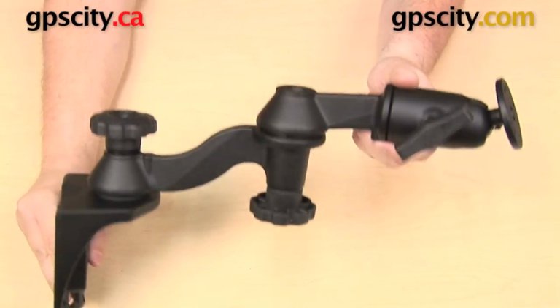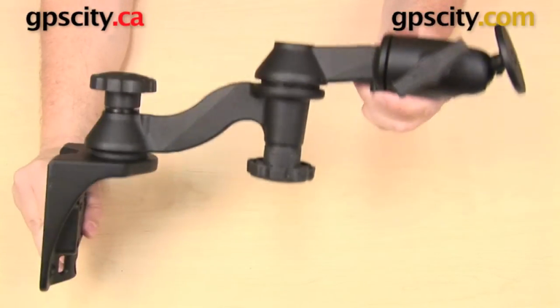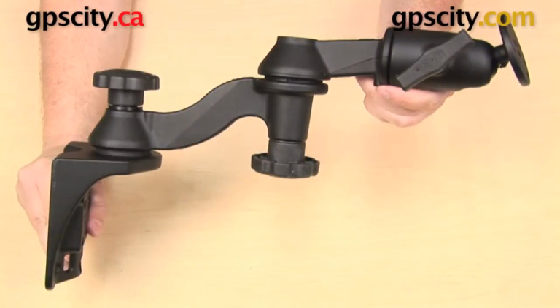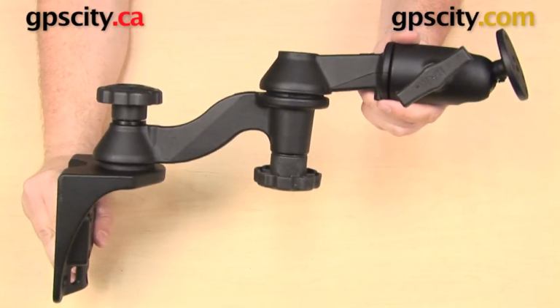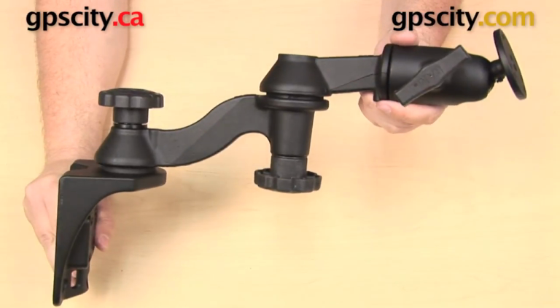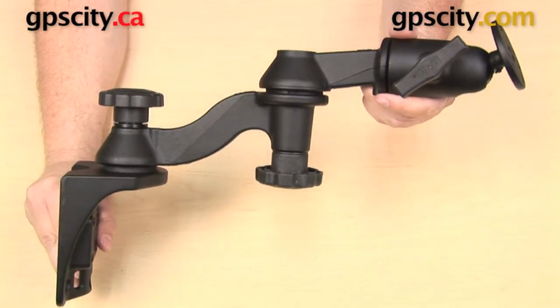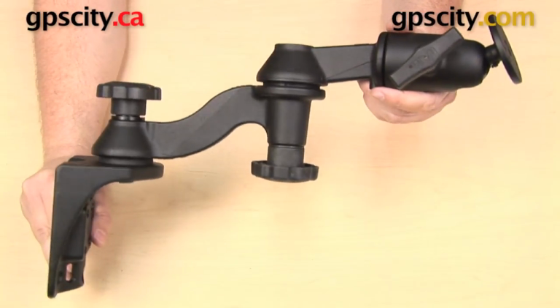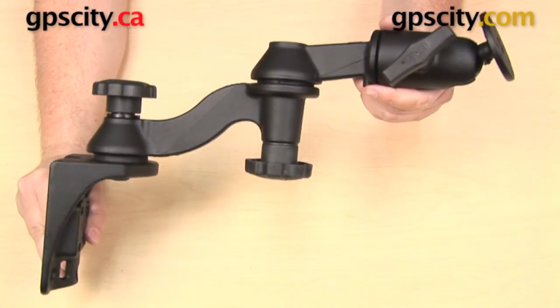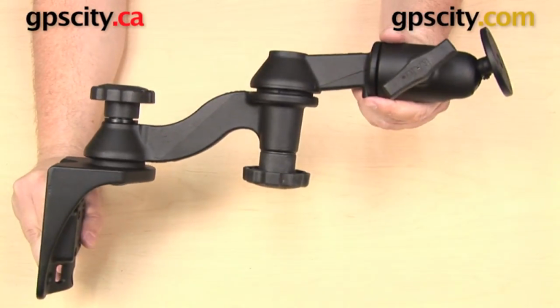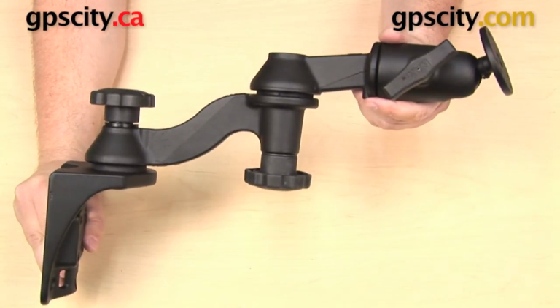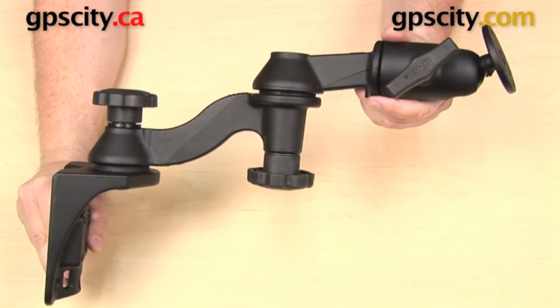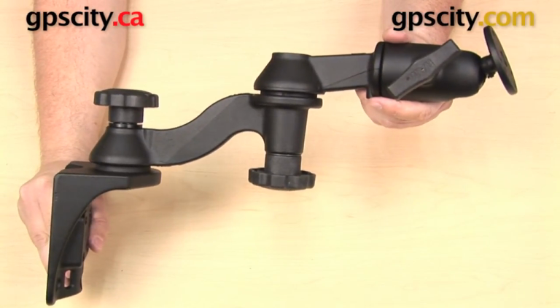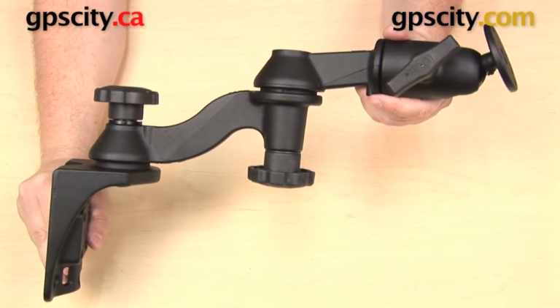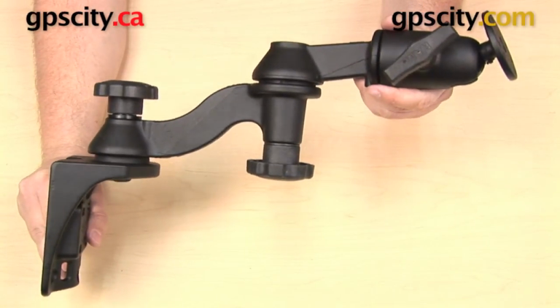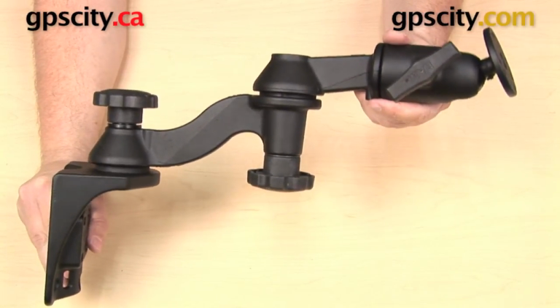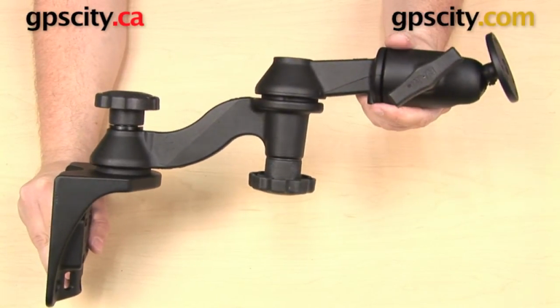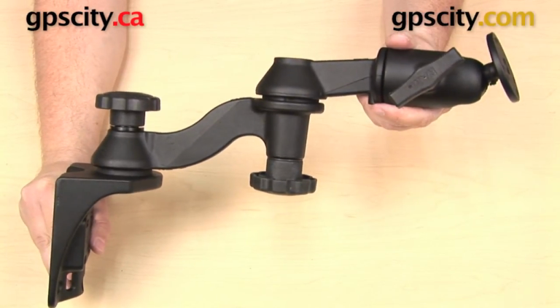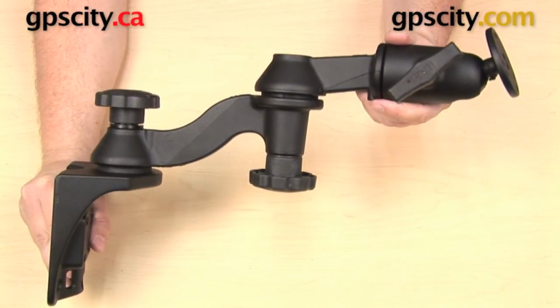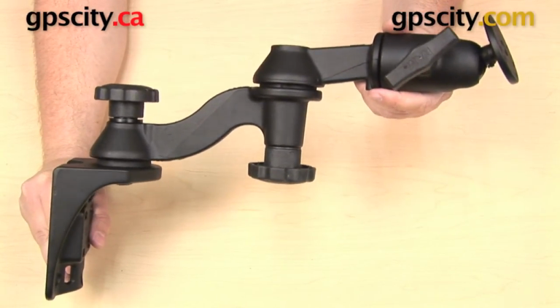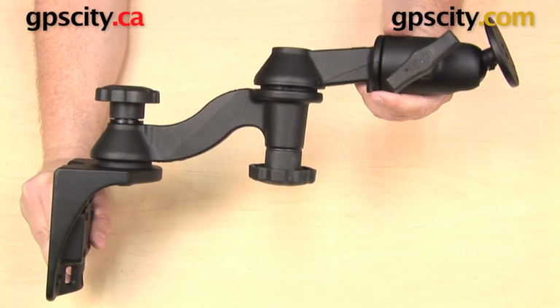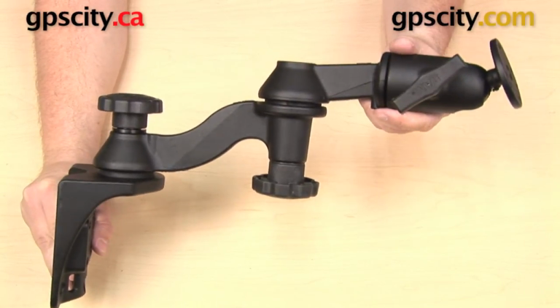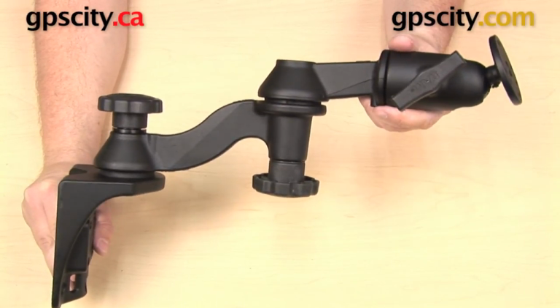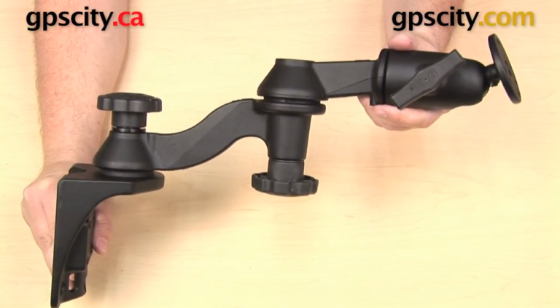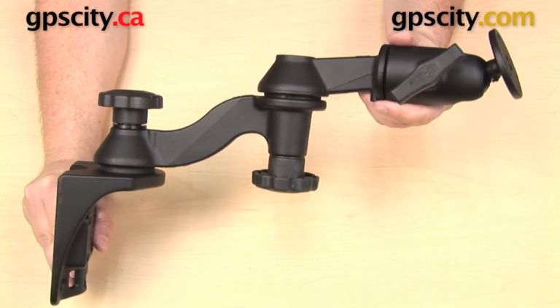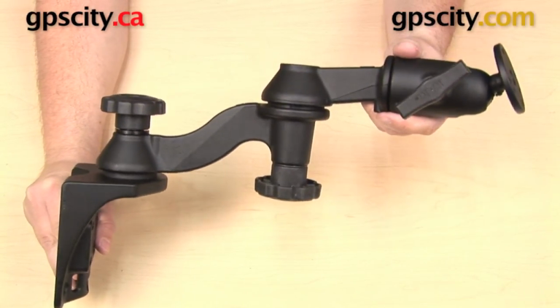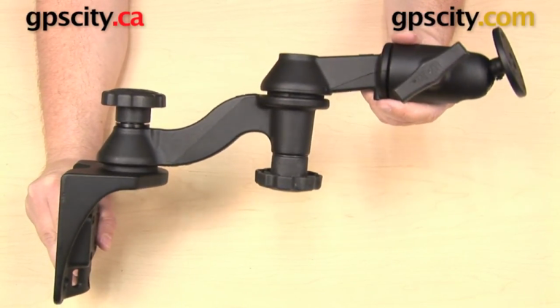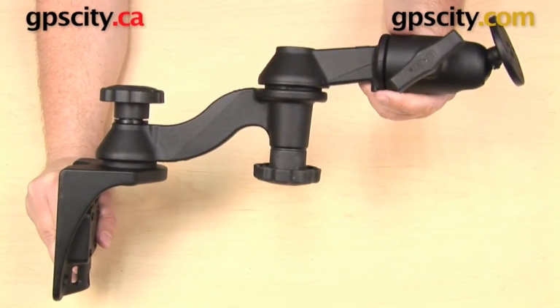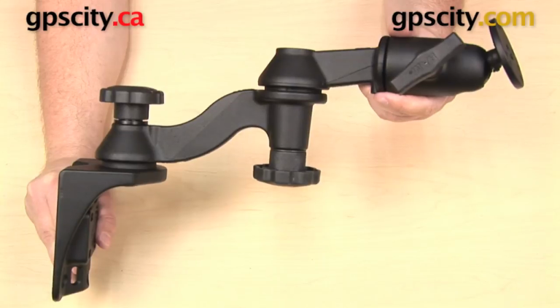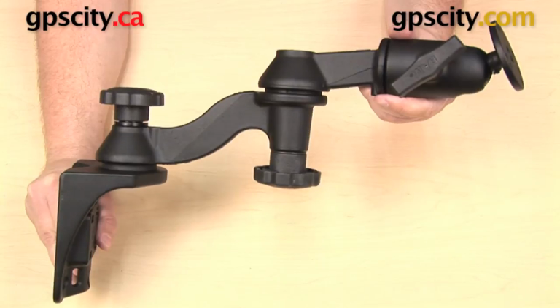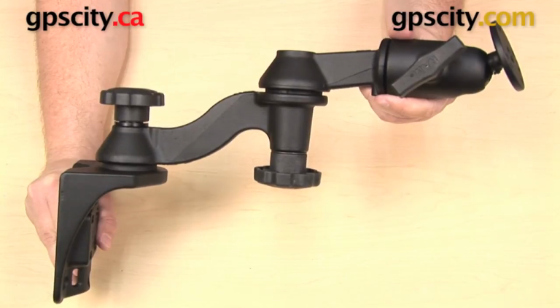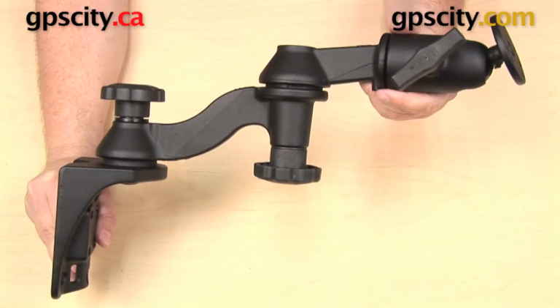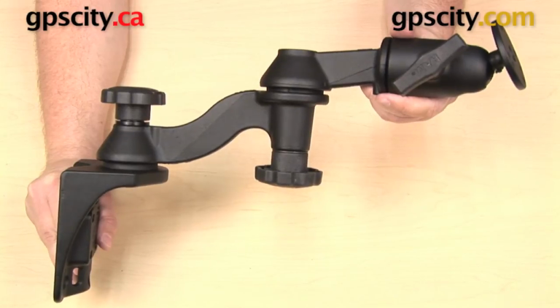So that is a quick look at the RAM mount RAM-109 series of swing arms.